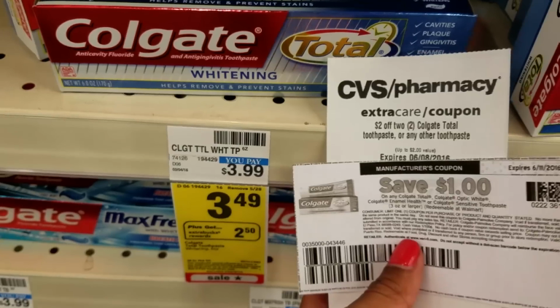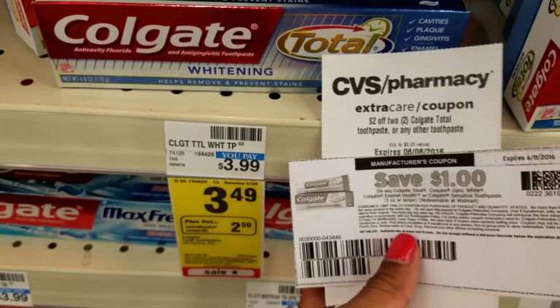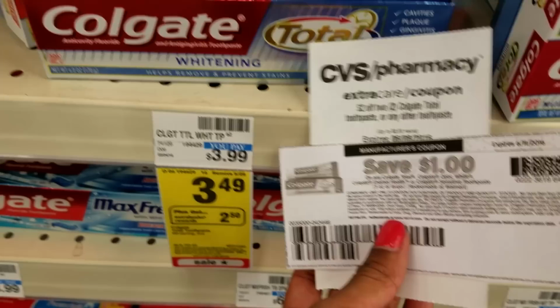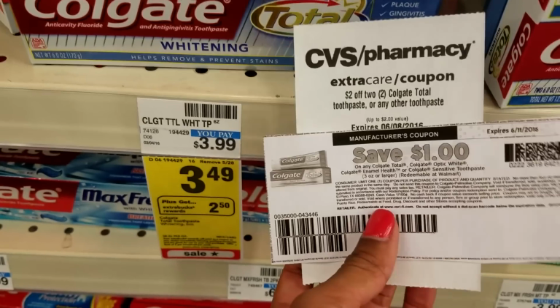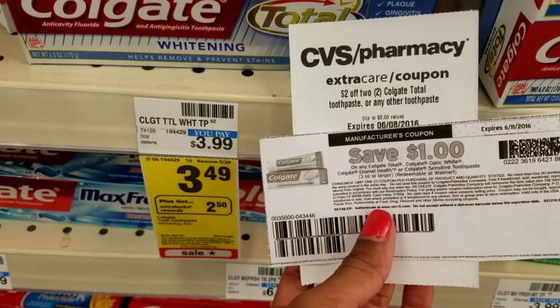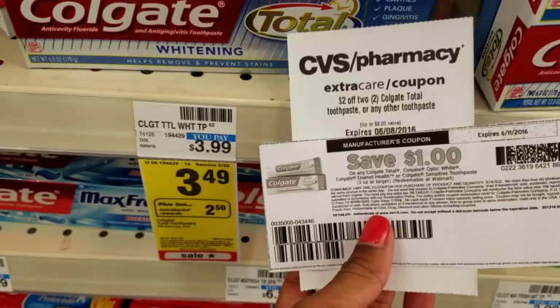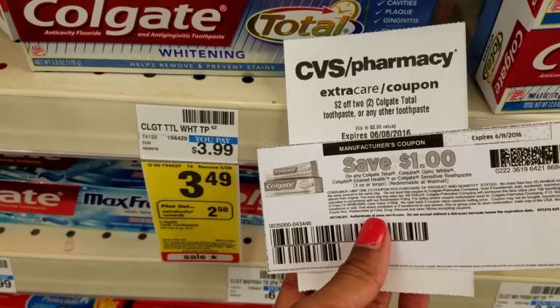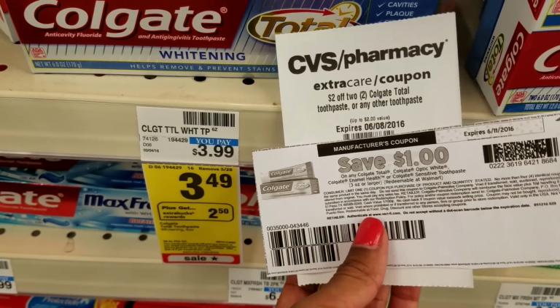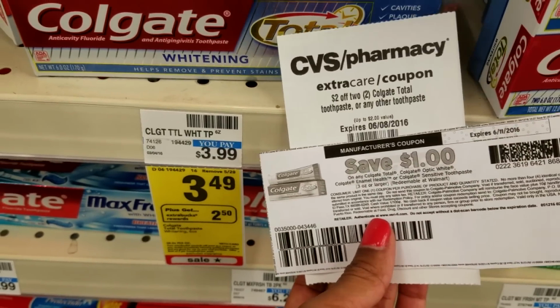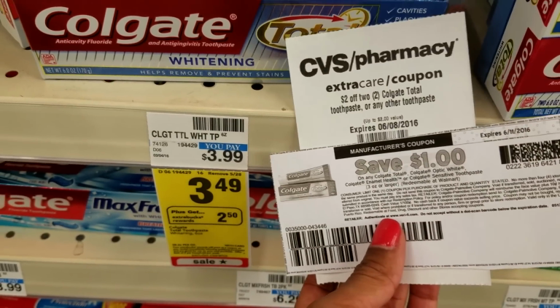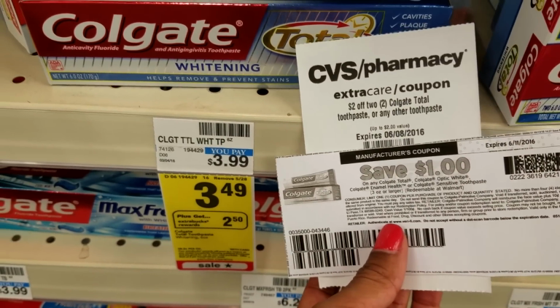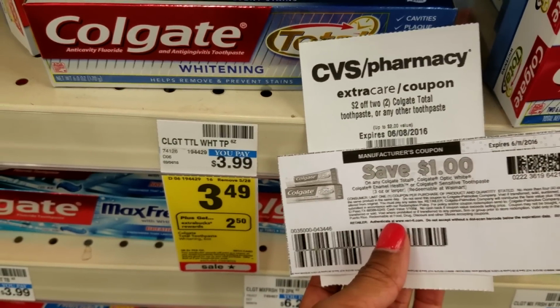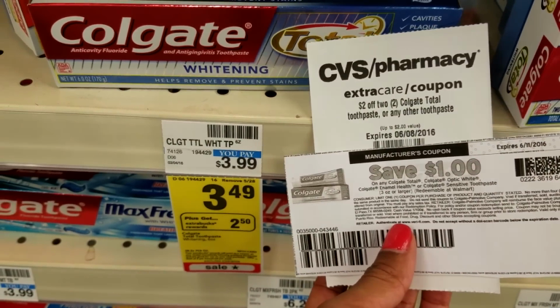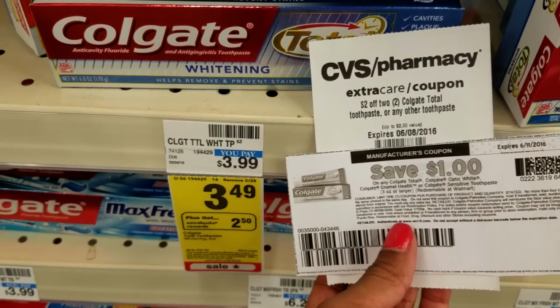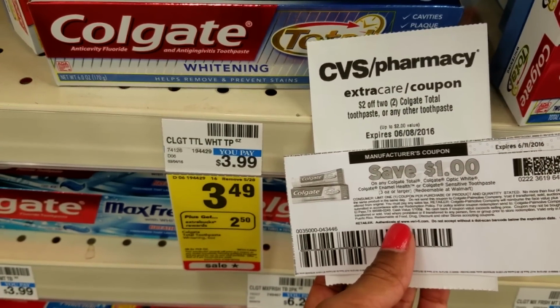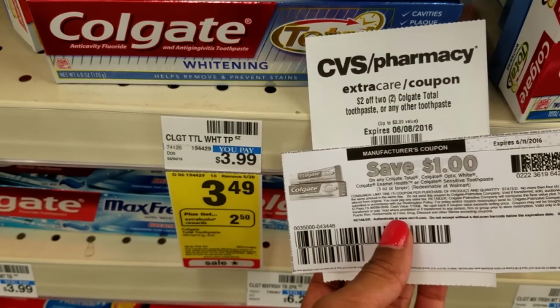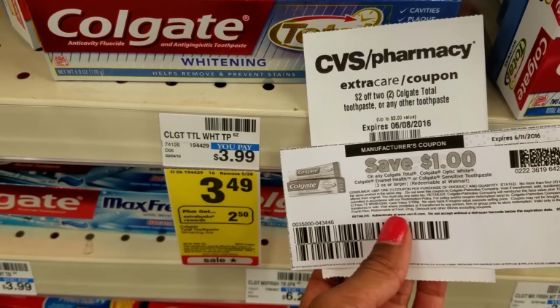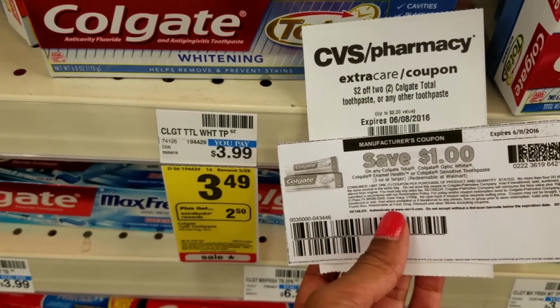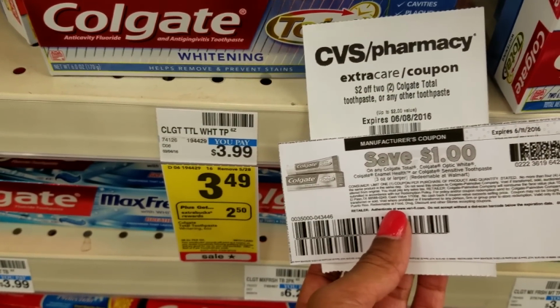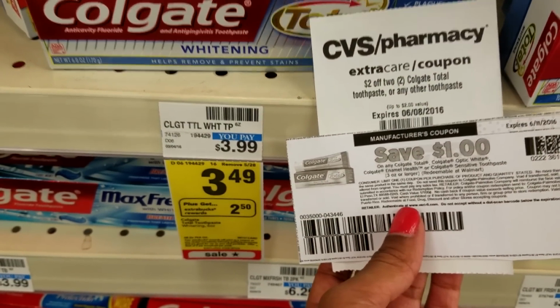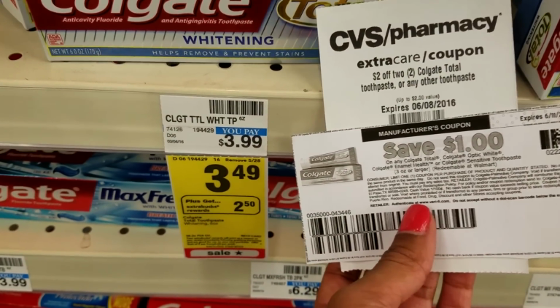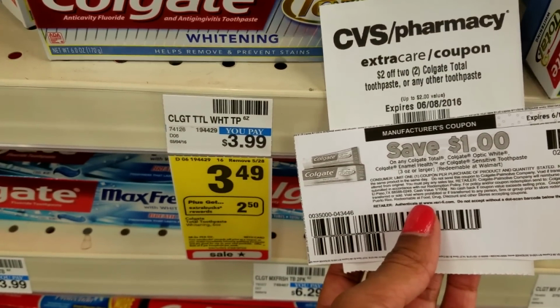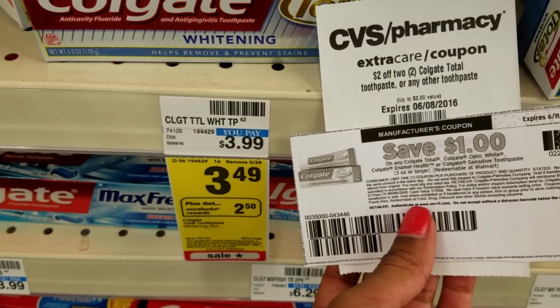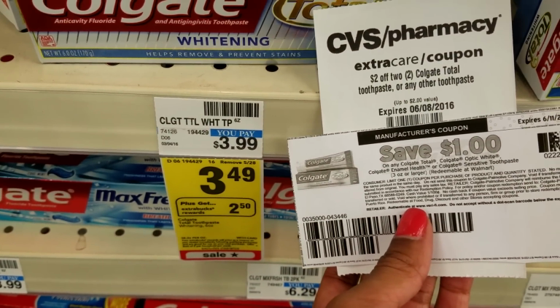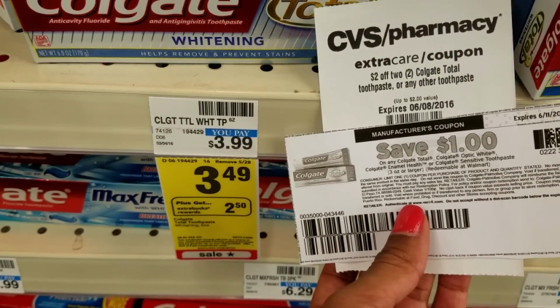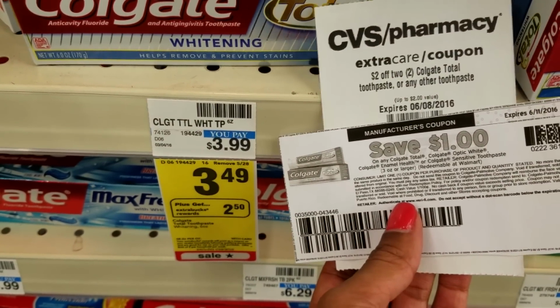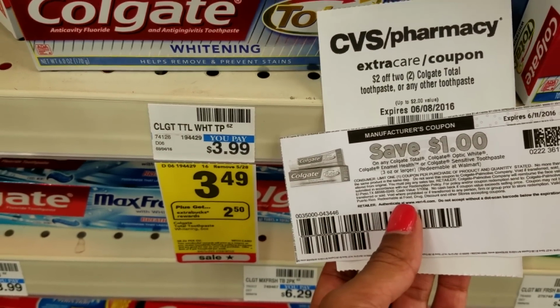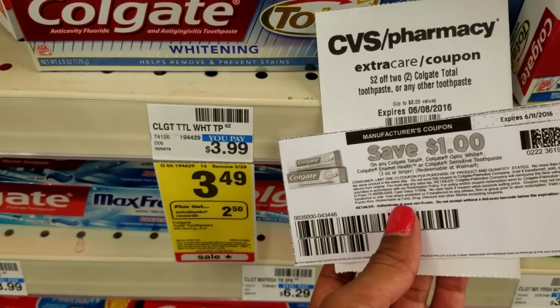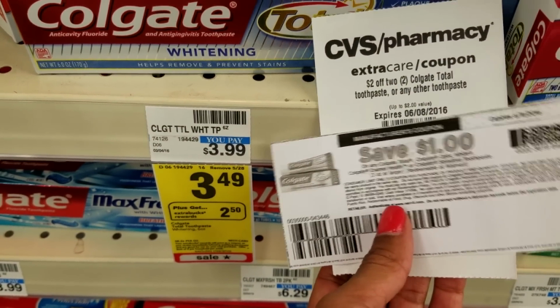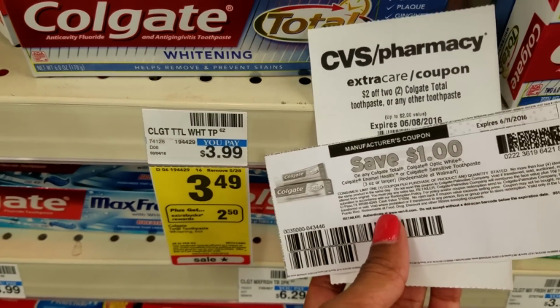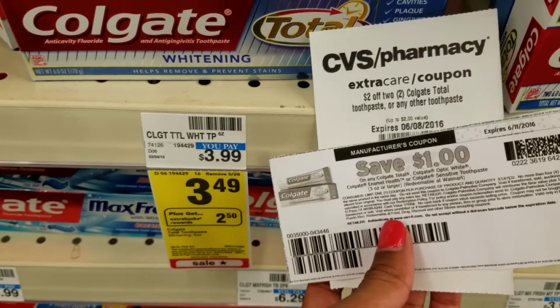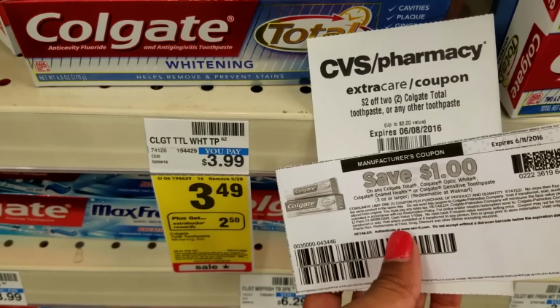Not to mention, this deal is even better if you printed the $1.00 off any Colgate Total toothpaste coupon from my website. After the dollar coupon, you'll pay $2.49 each, get back $2.00 Extra Care Bucks, making it free.